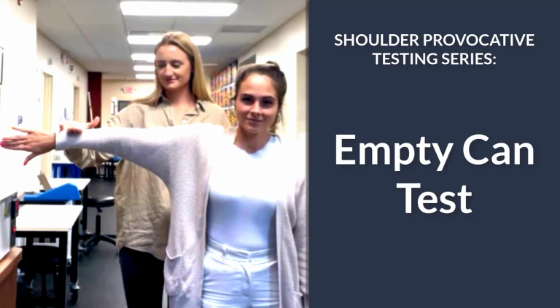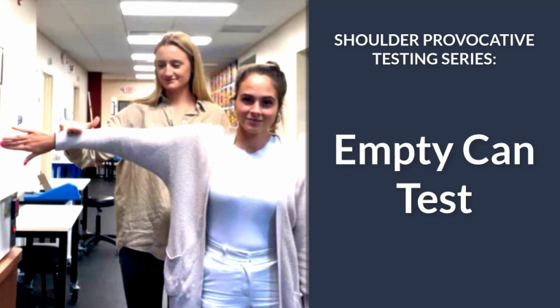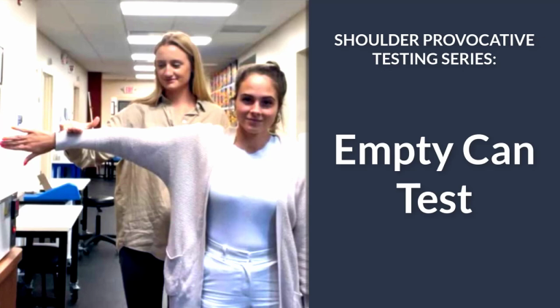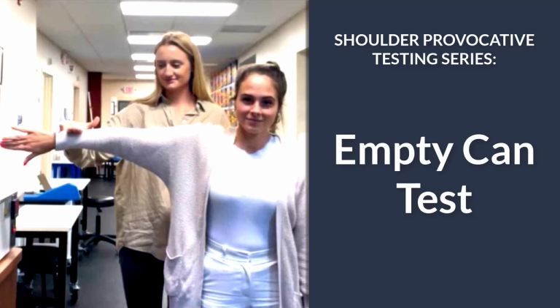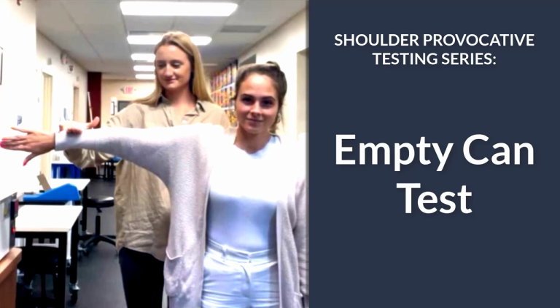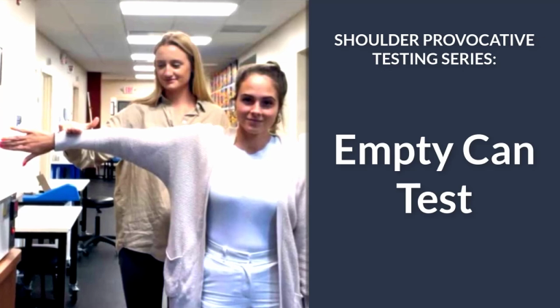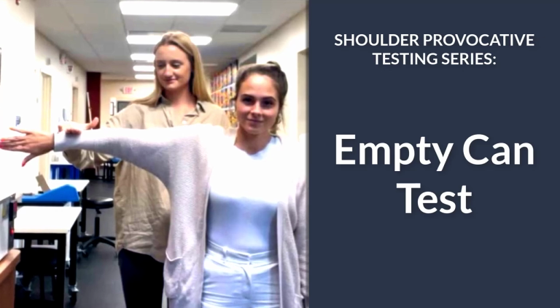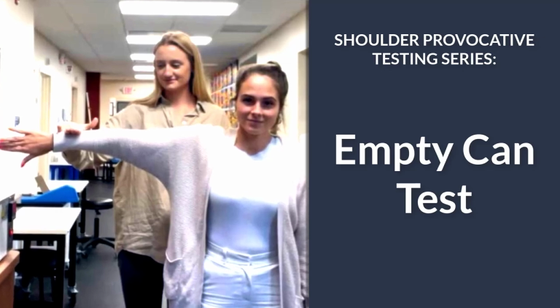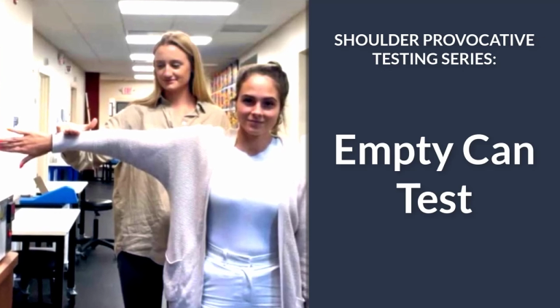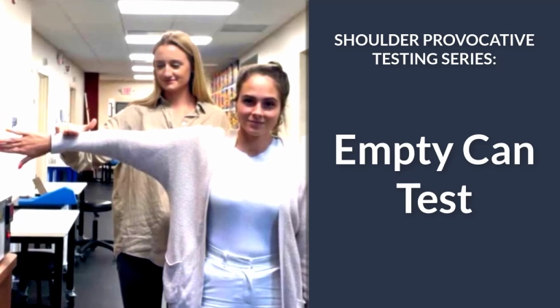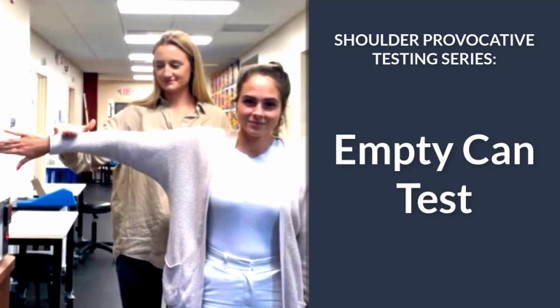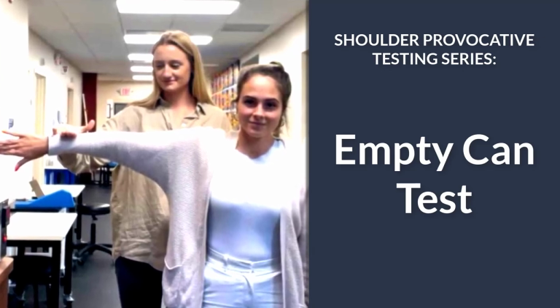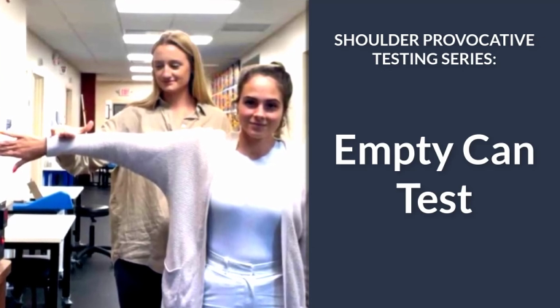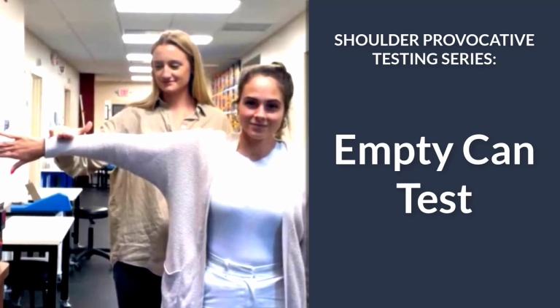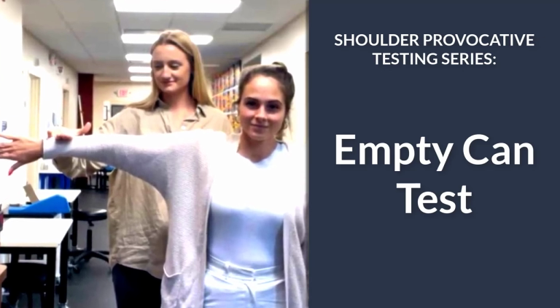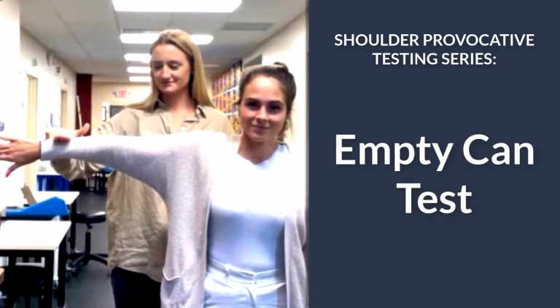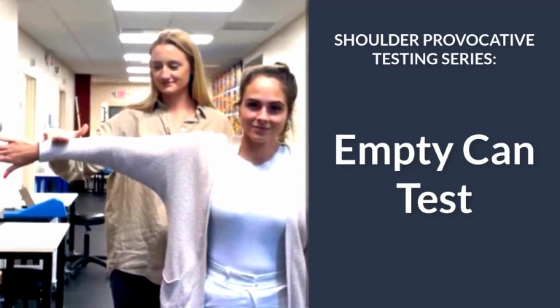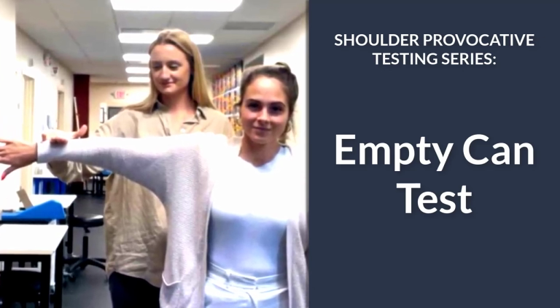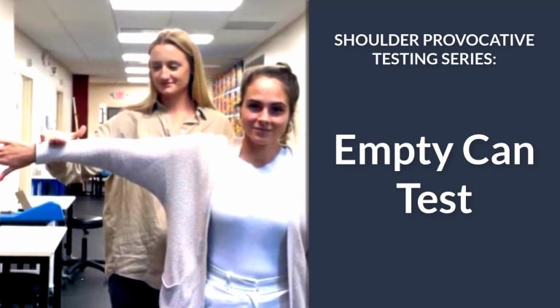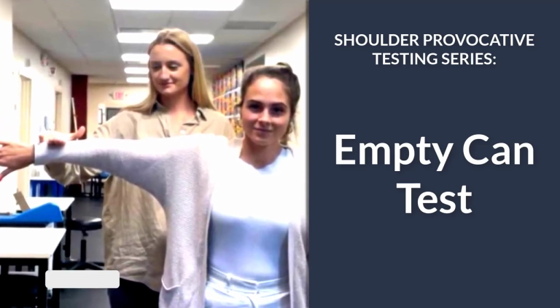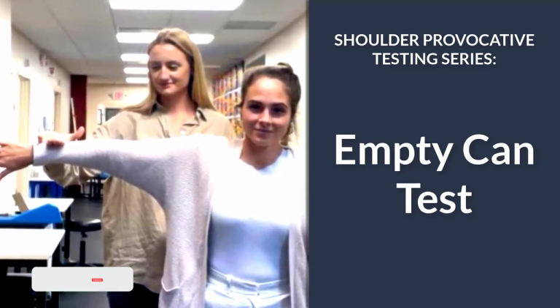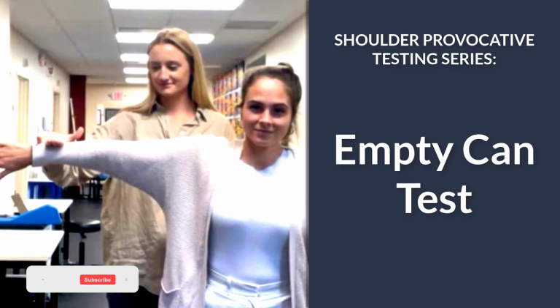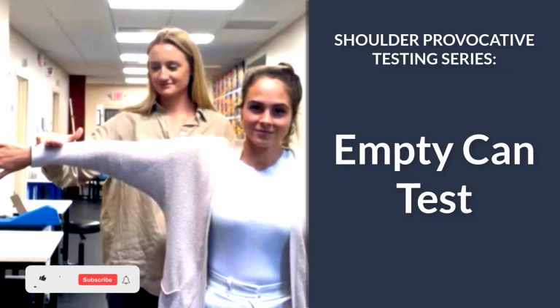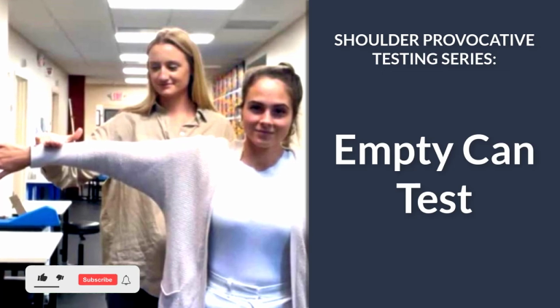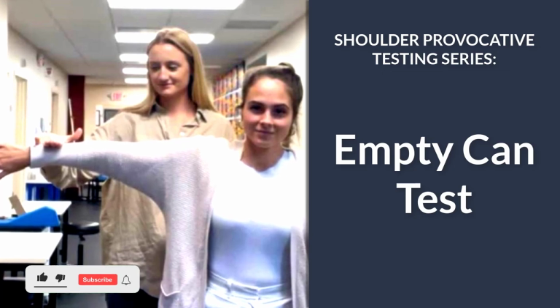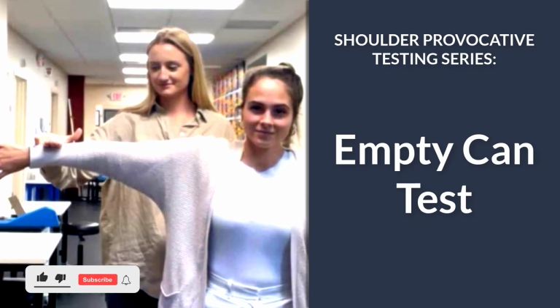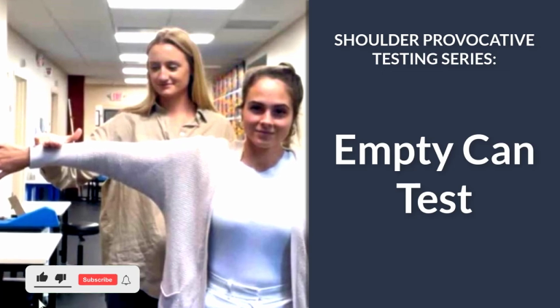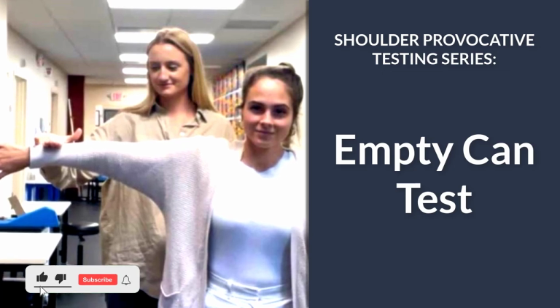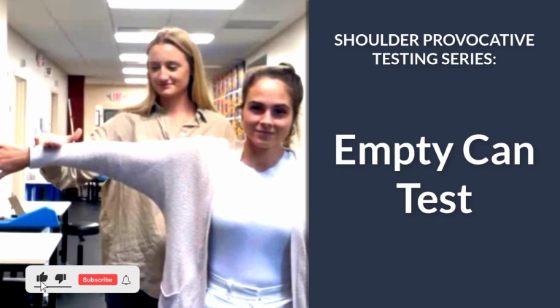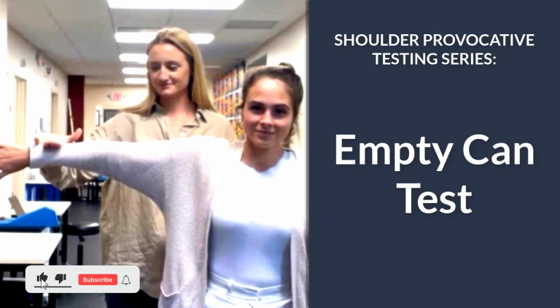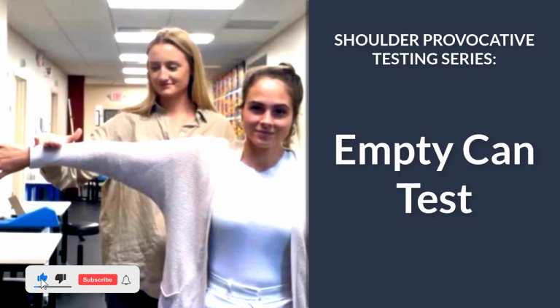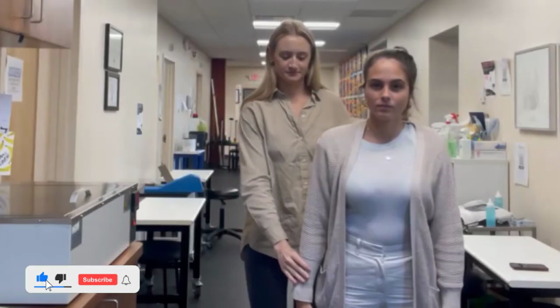Today's video will demonstrate how to perform the empty can test. For this exam, the patient can be seated or standing.